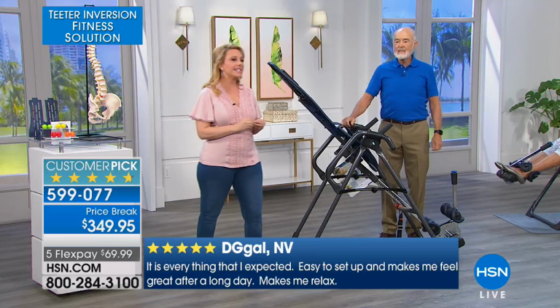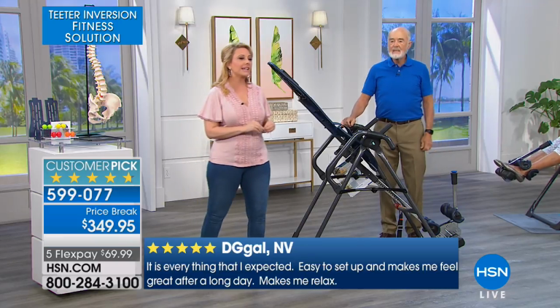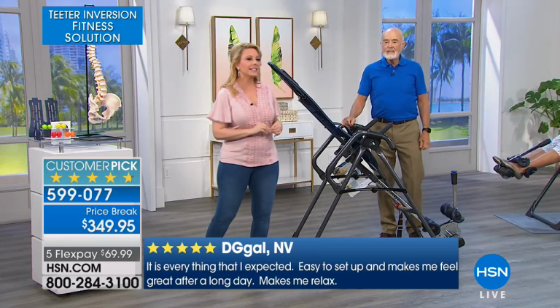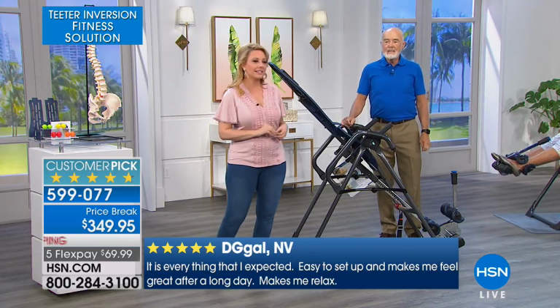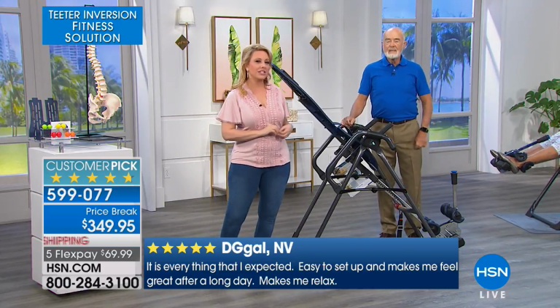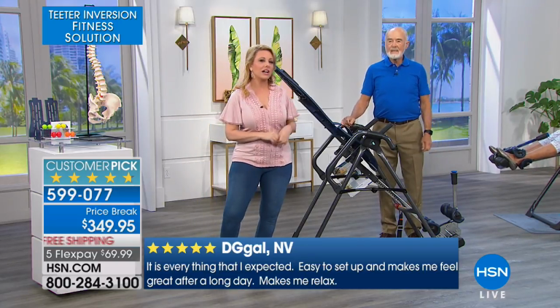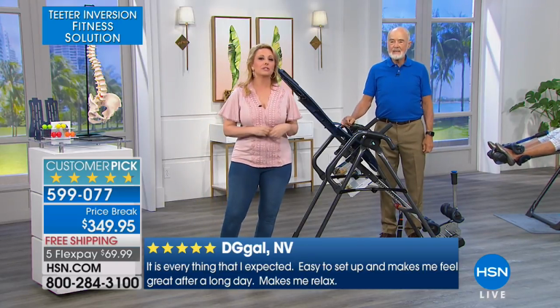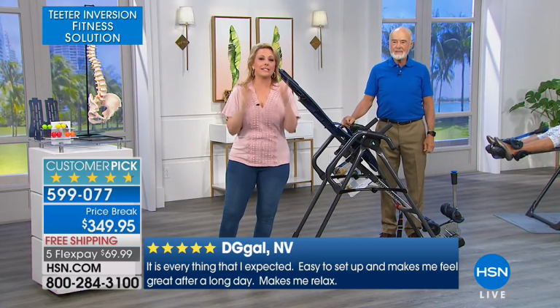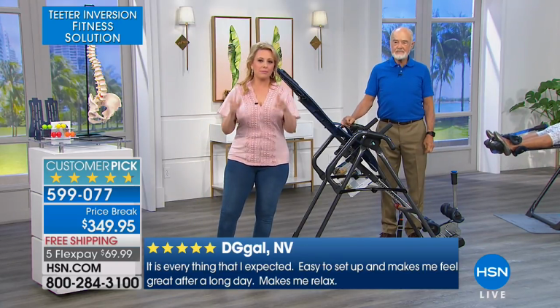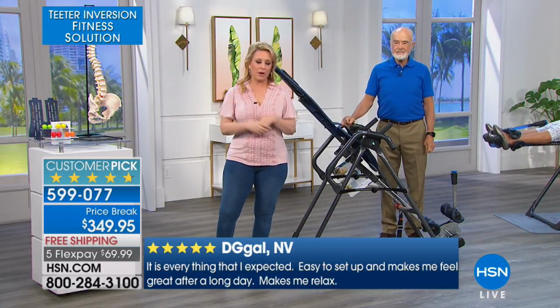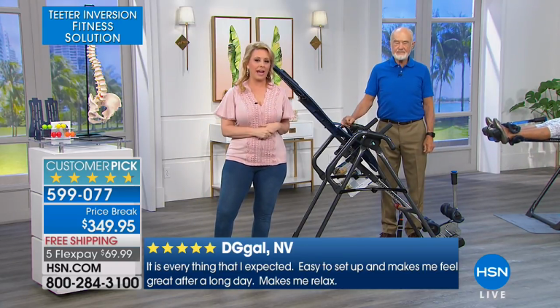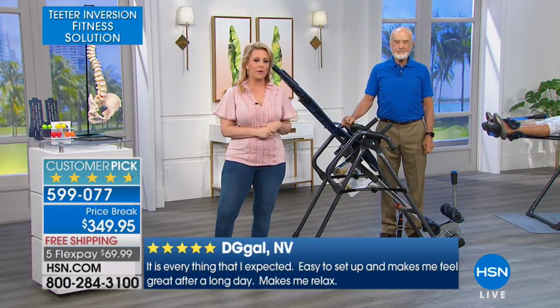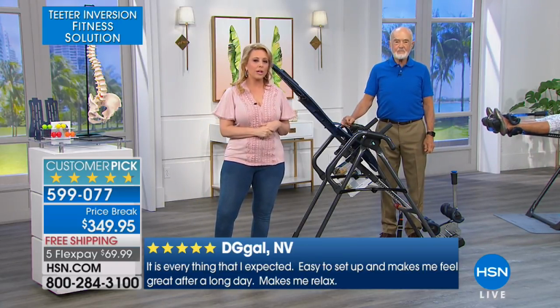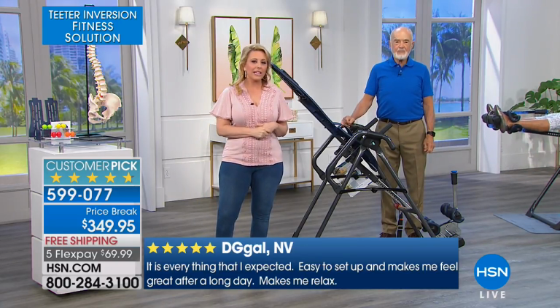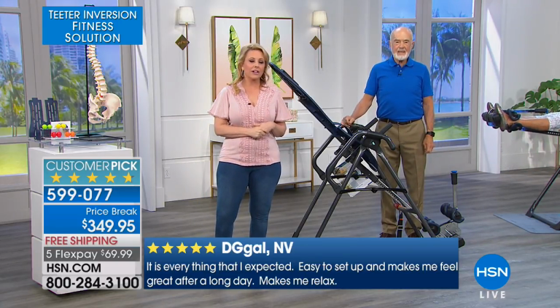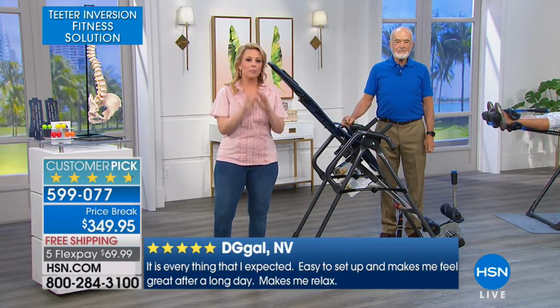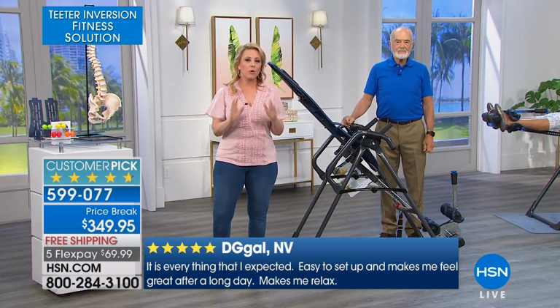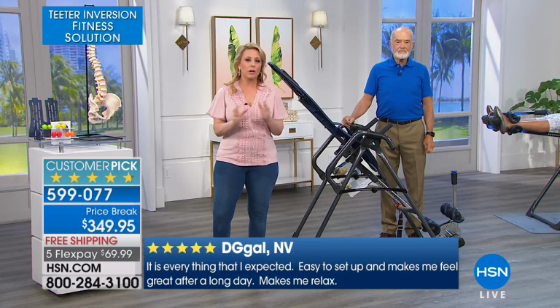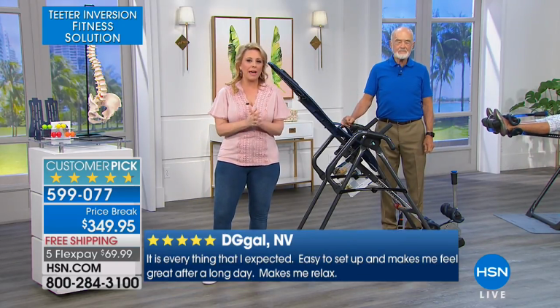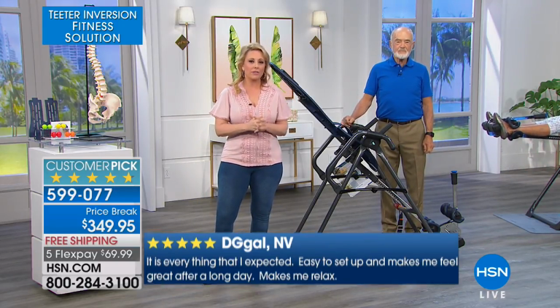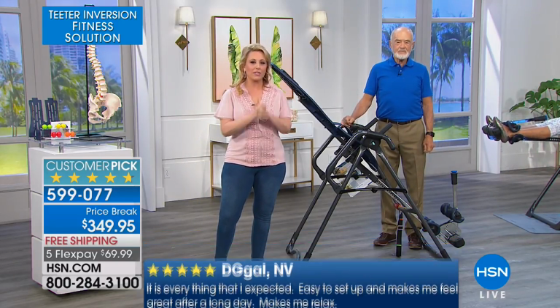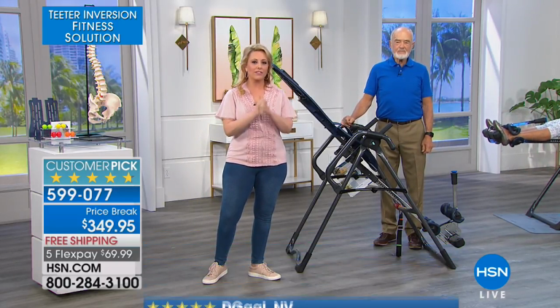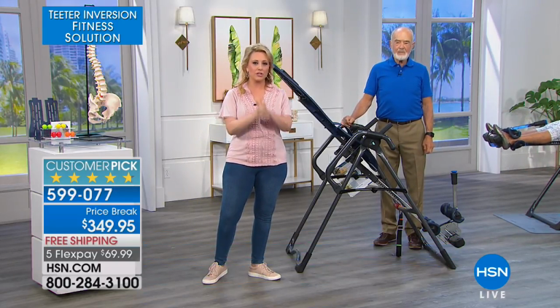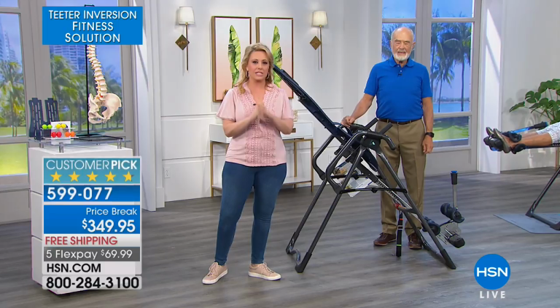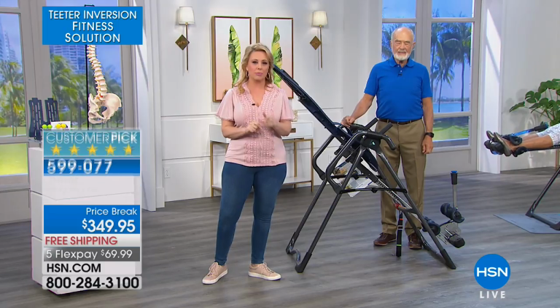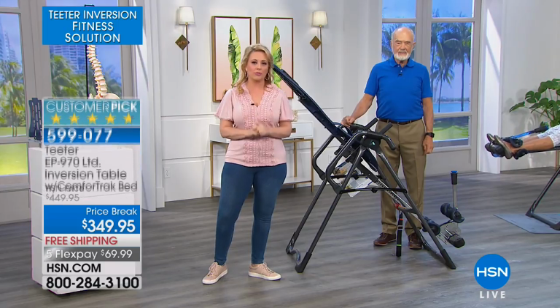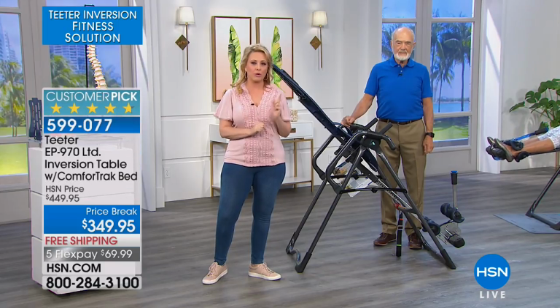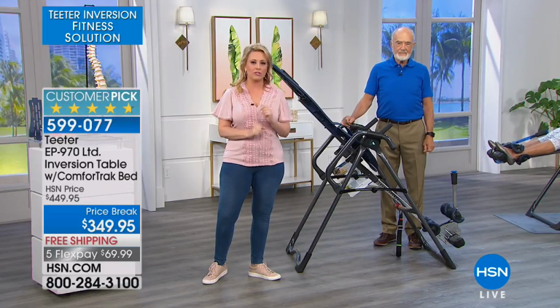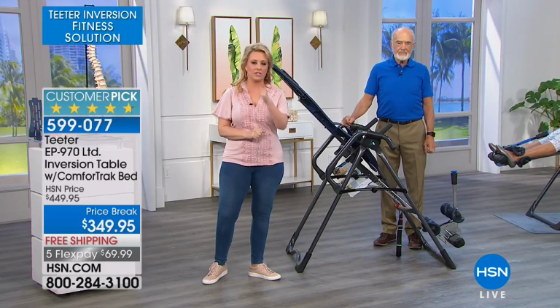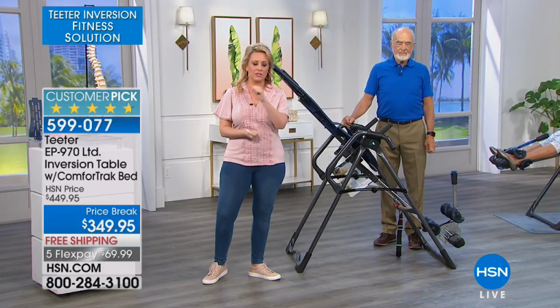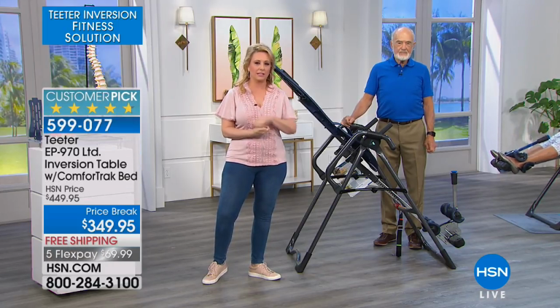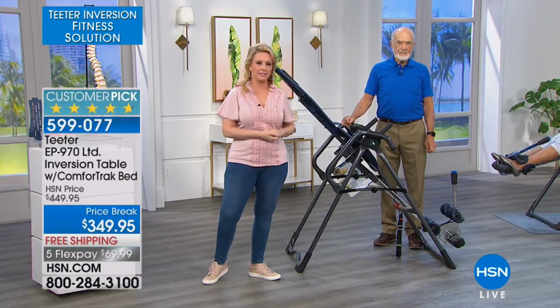We're going to take a listen to Dr. Stedman right now, and we're going to hear more about the inversion table from Roger Teeter. Take a listen.